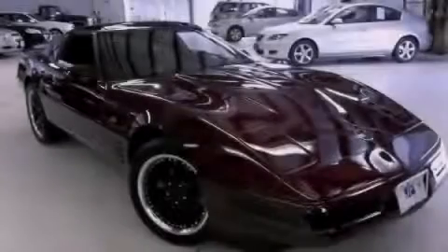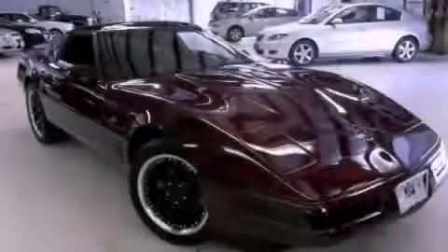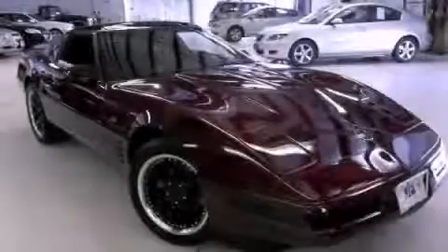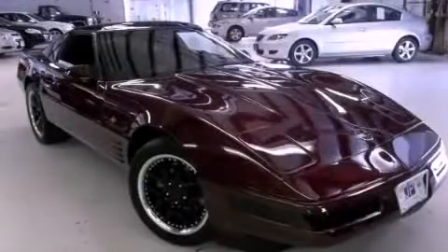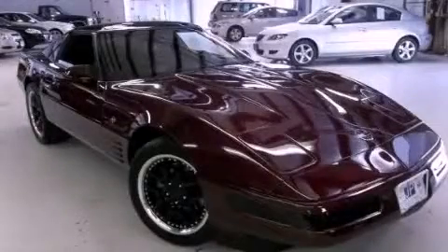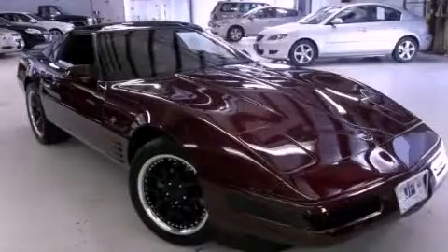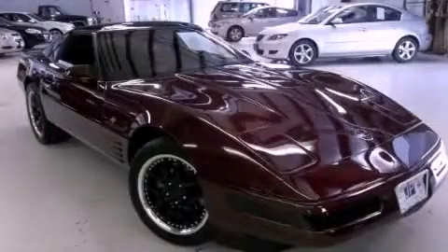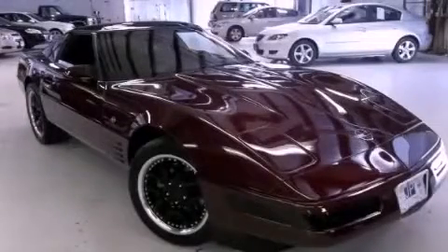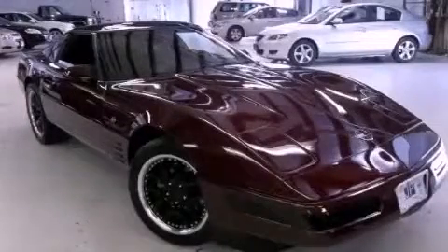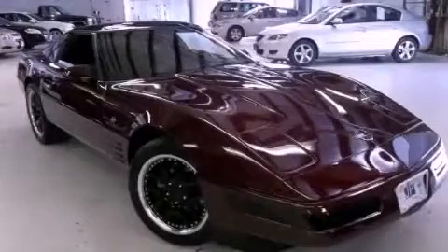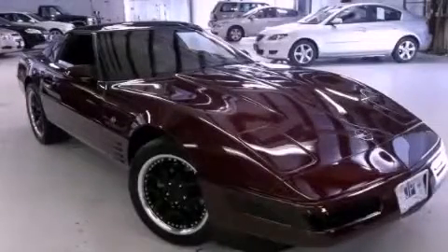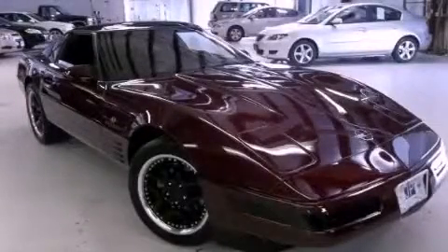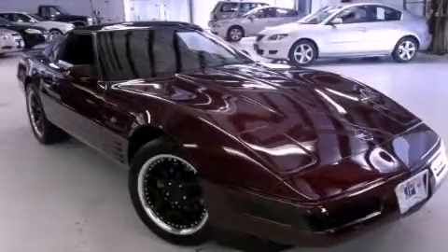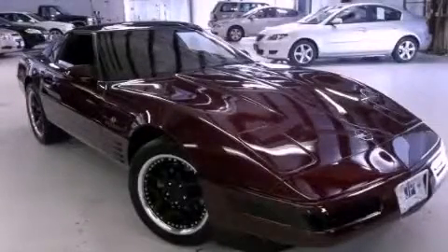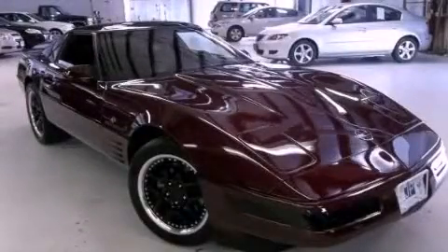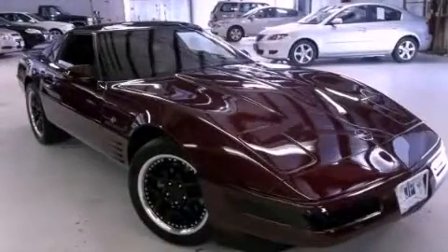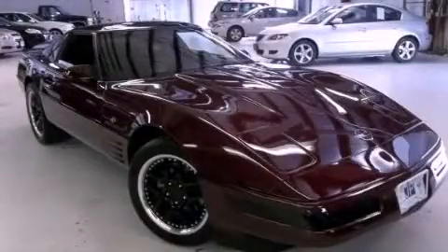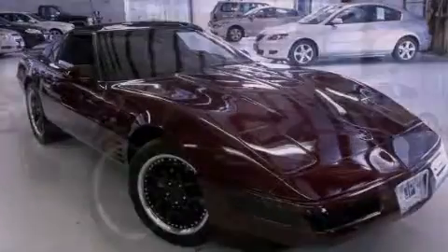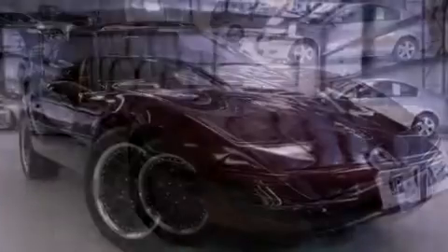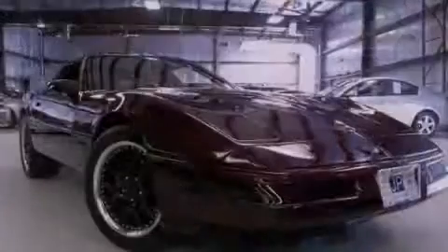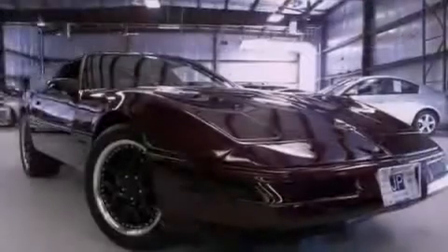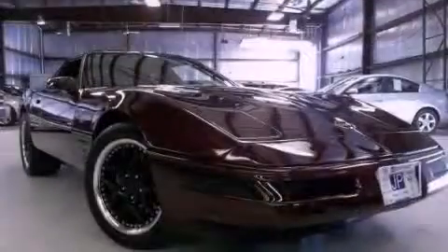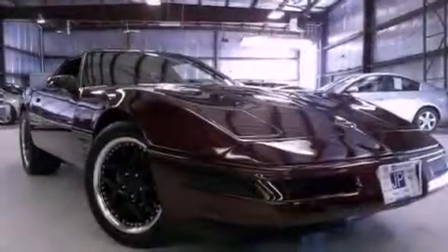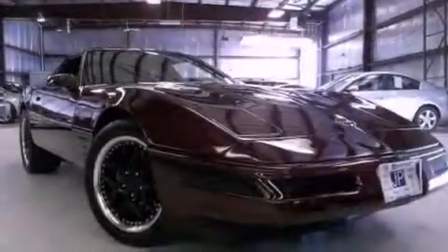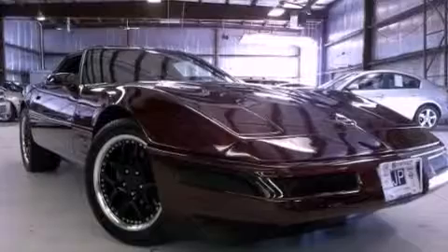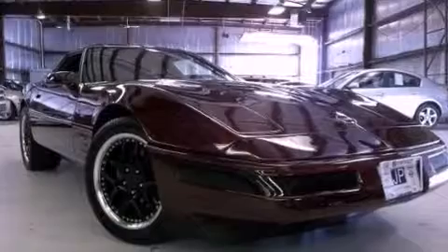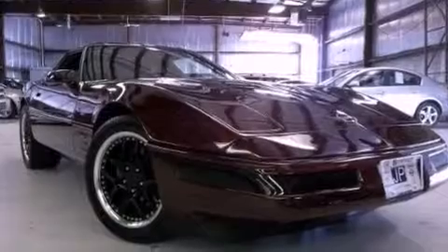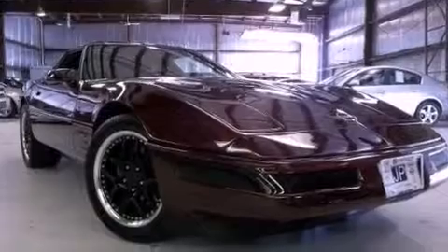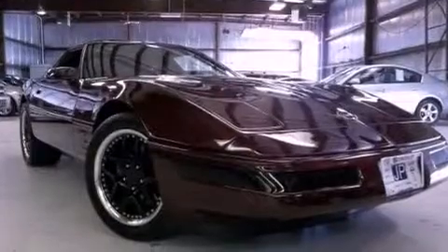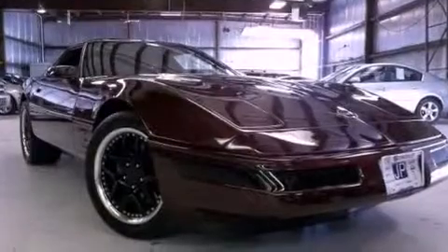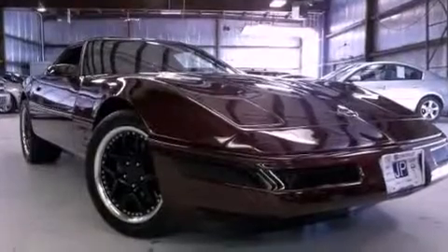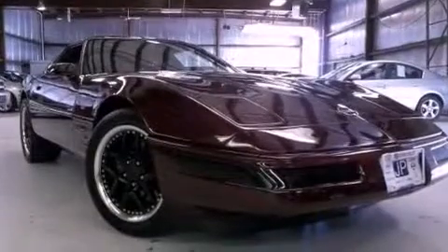This is a 1993 Chevrolet Corvette — for when A to B is not so straightforward.